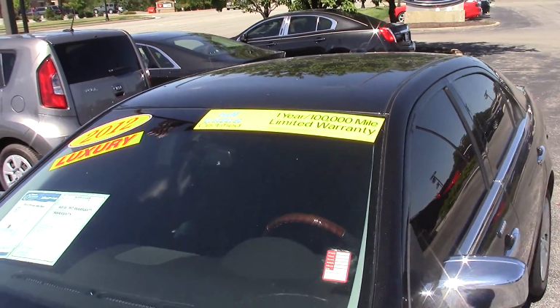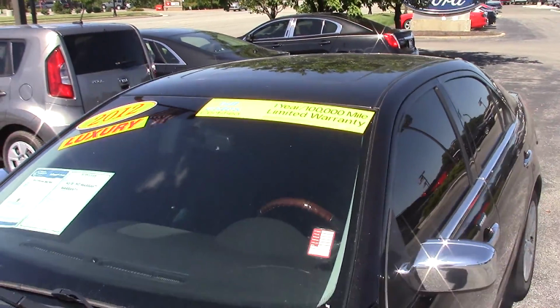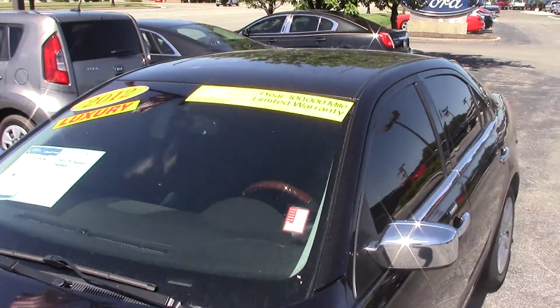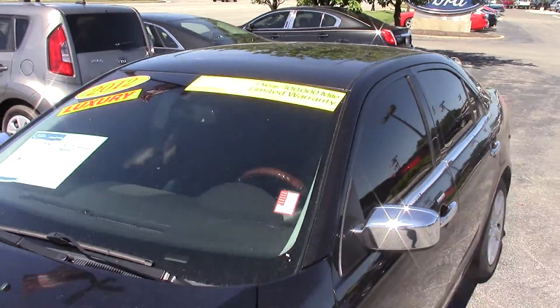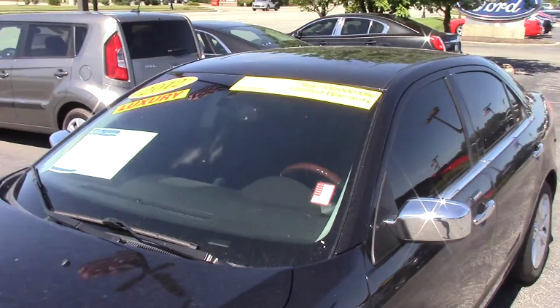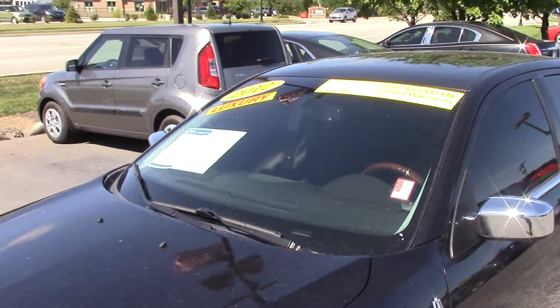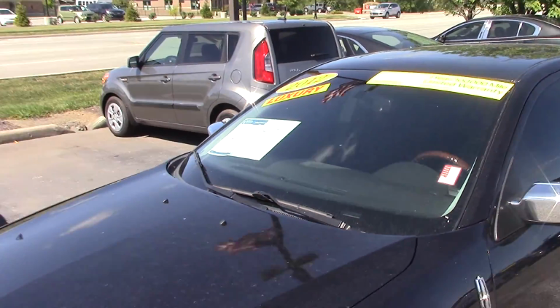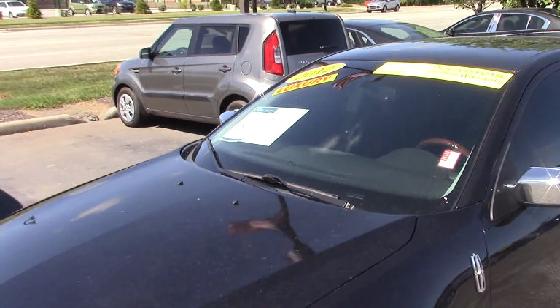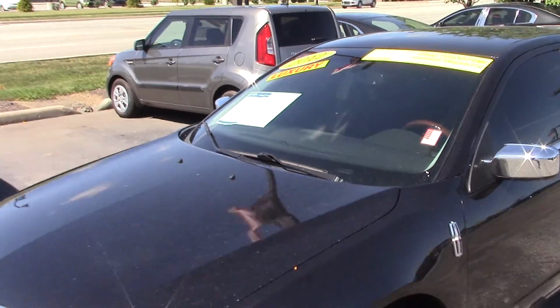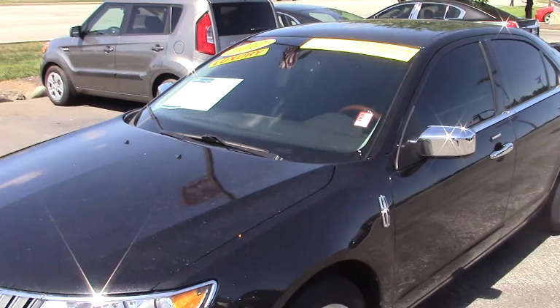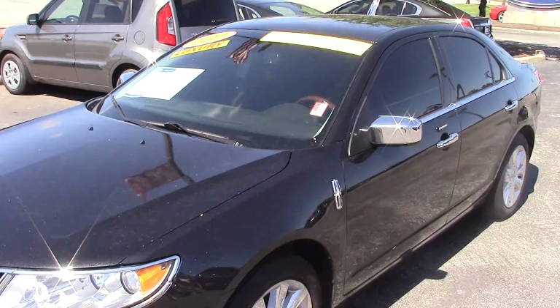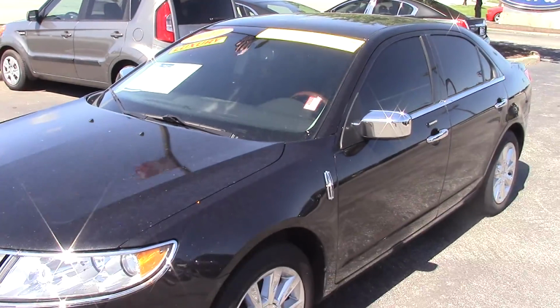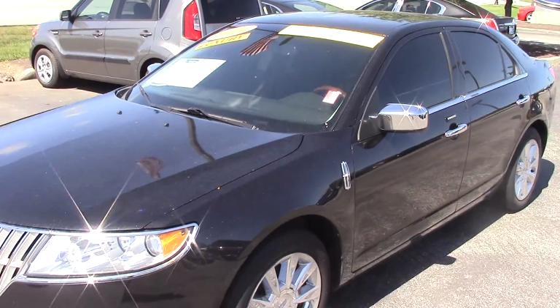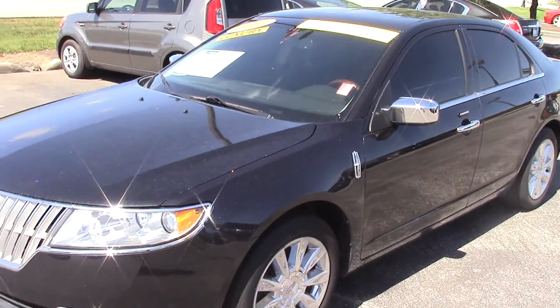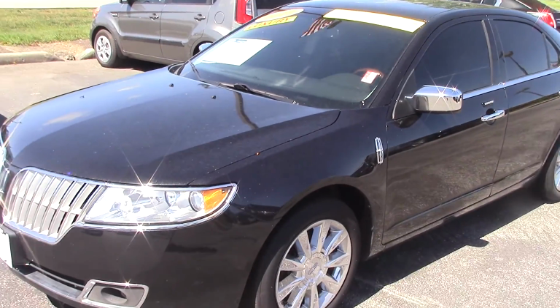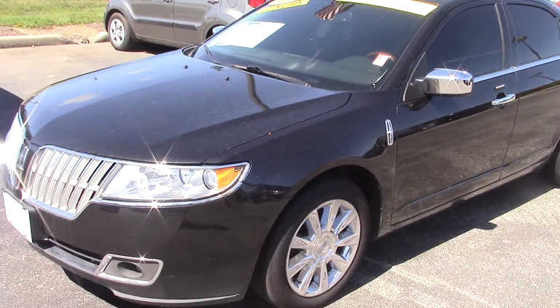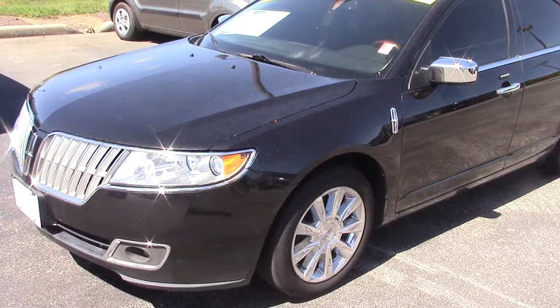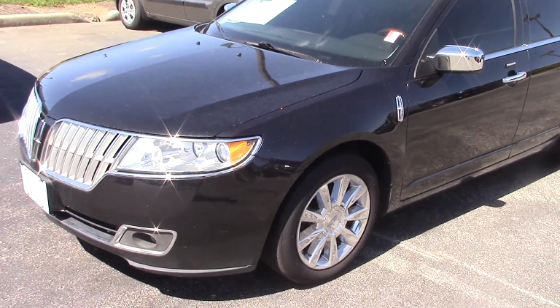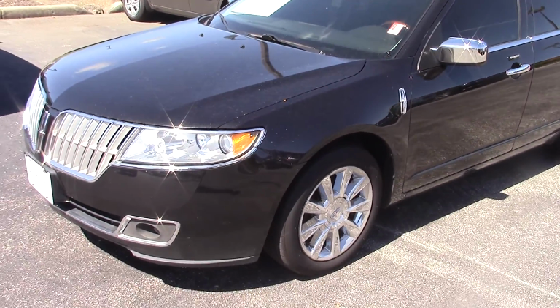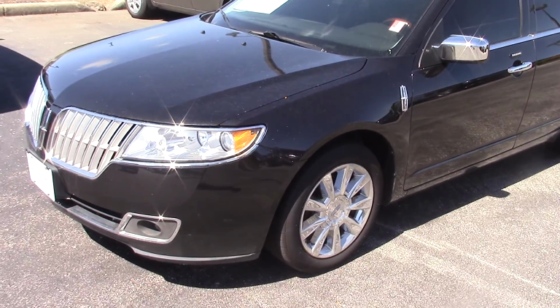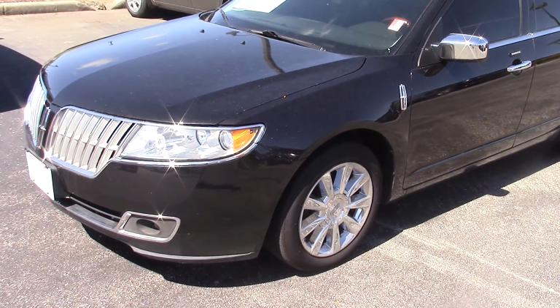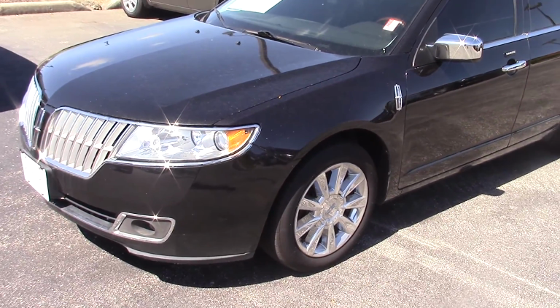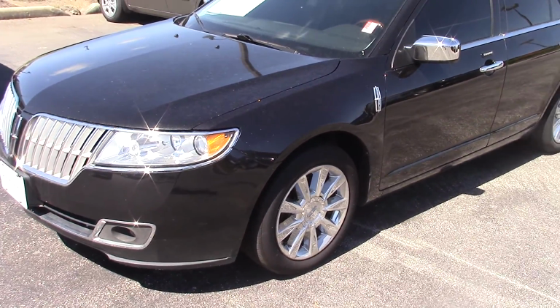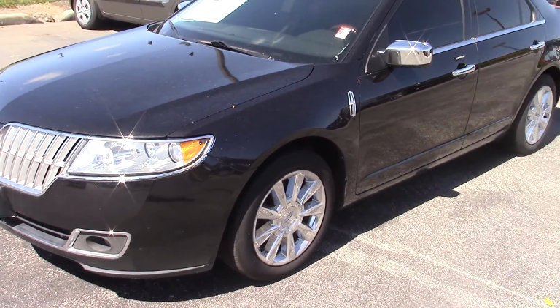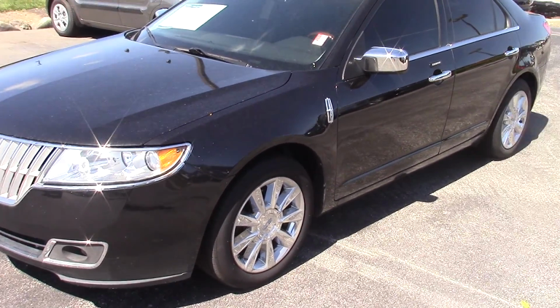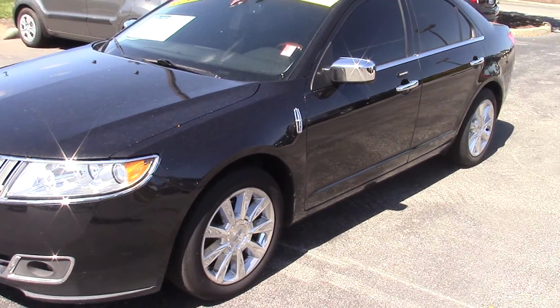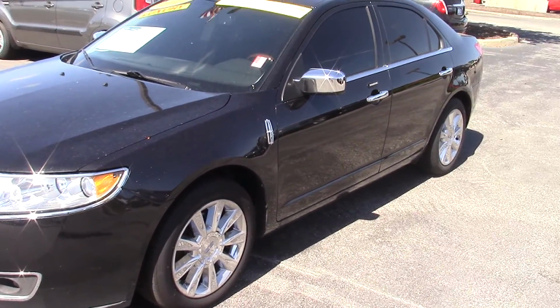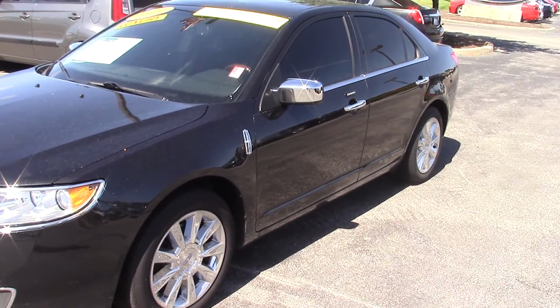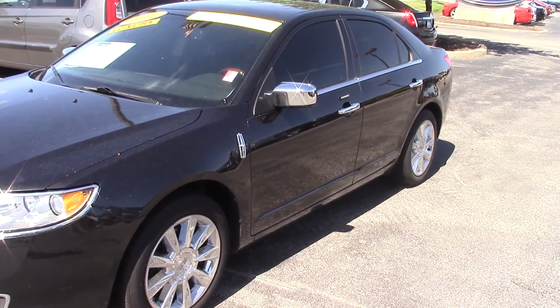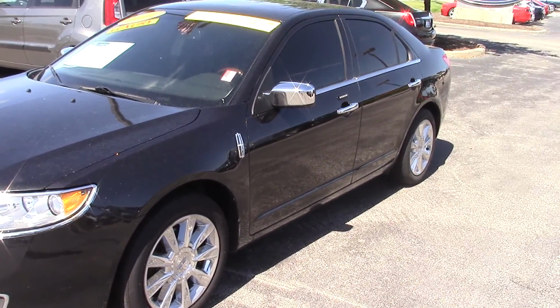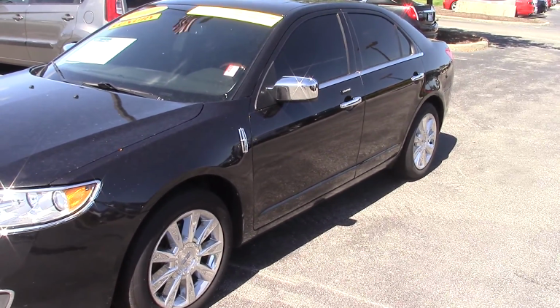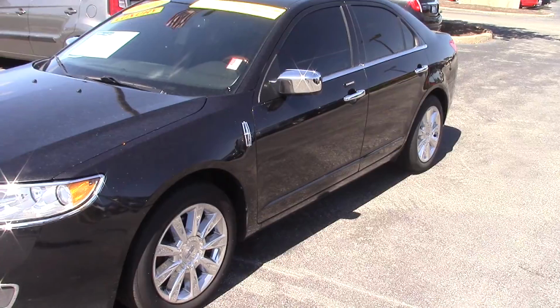It comes with a one-year, 100,000 mile warranty. This one is an all-wheel drive model.